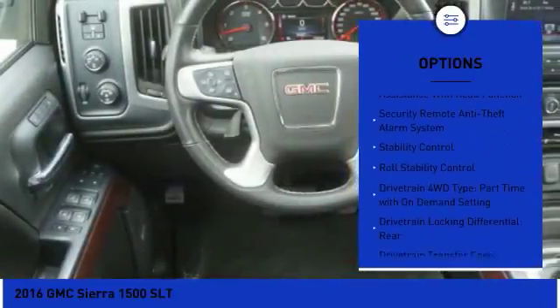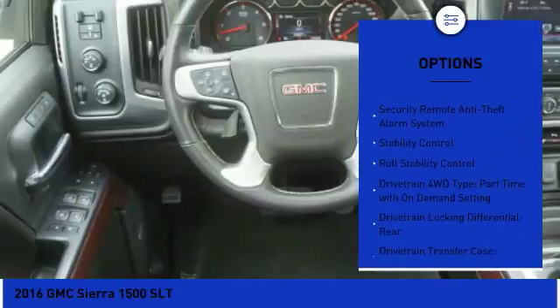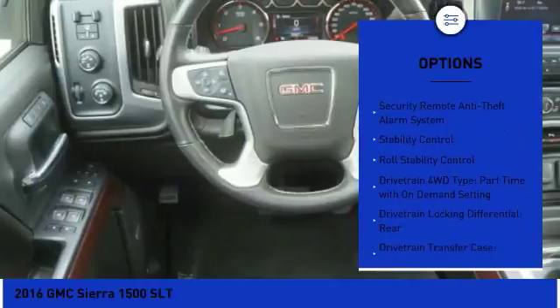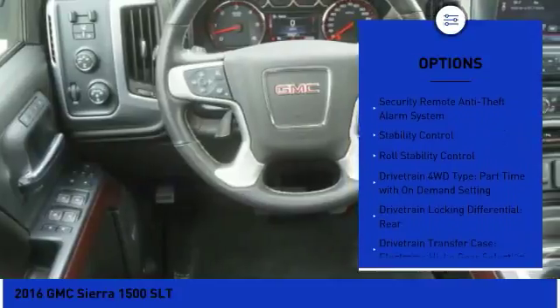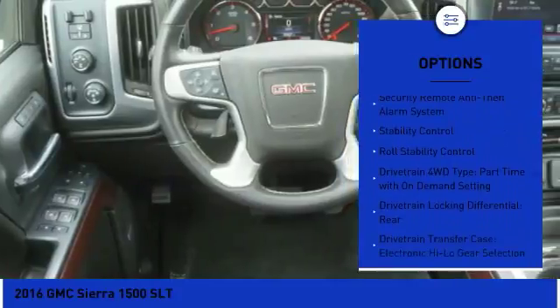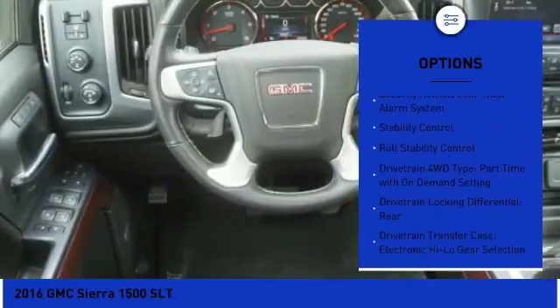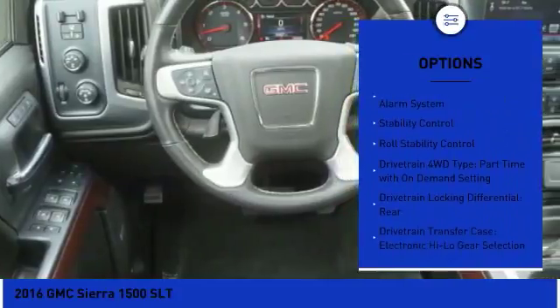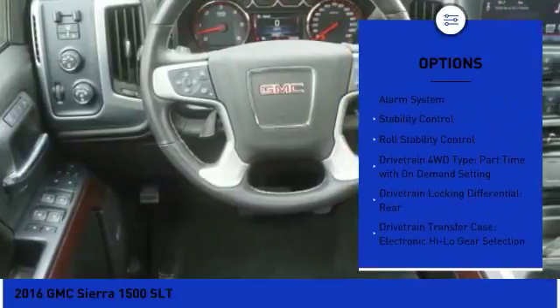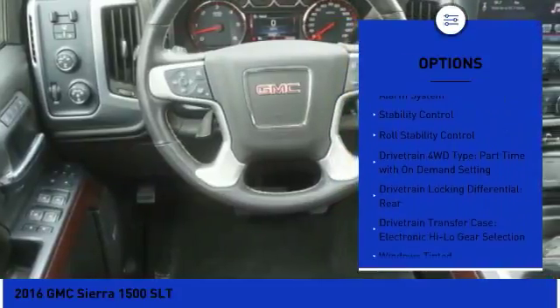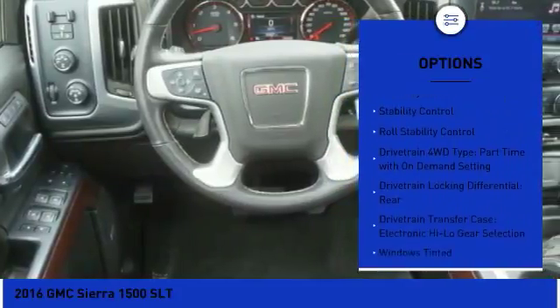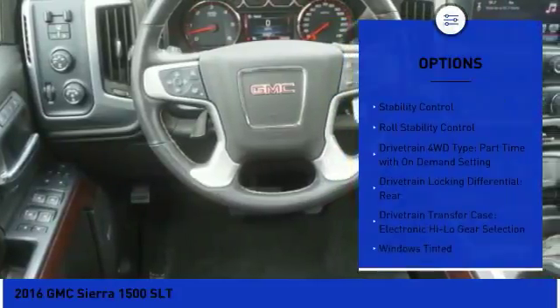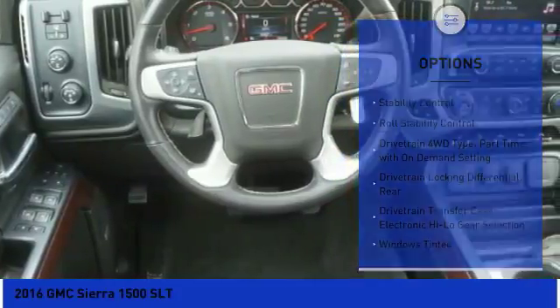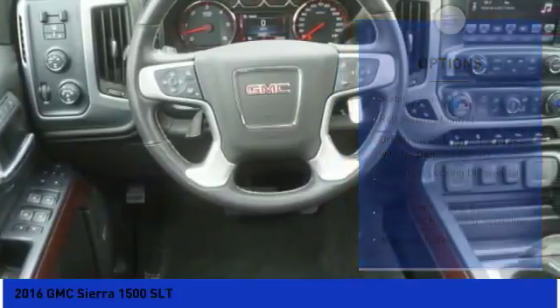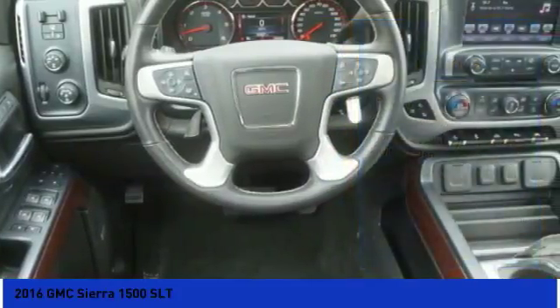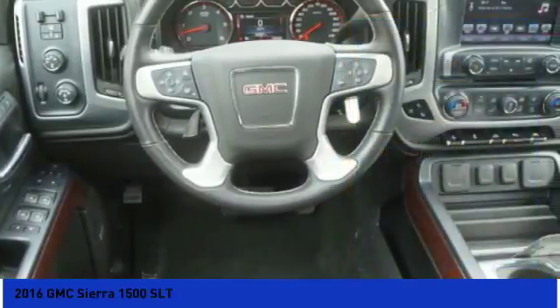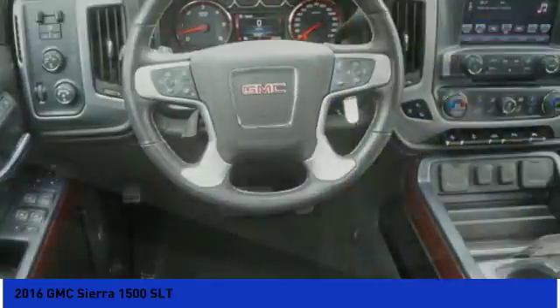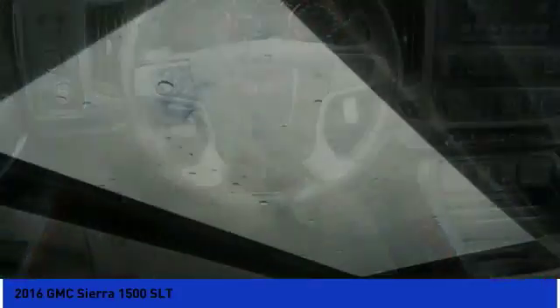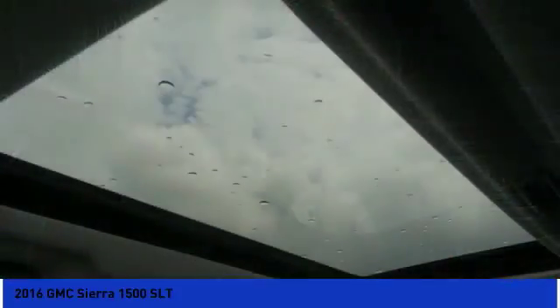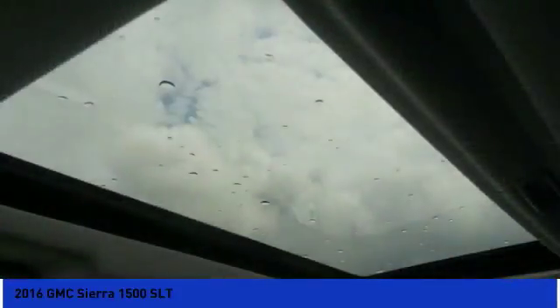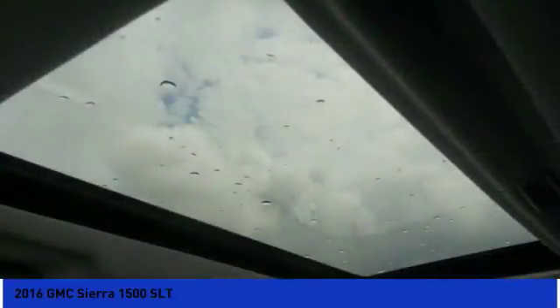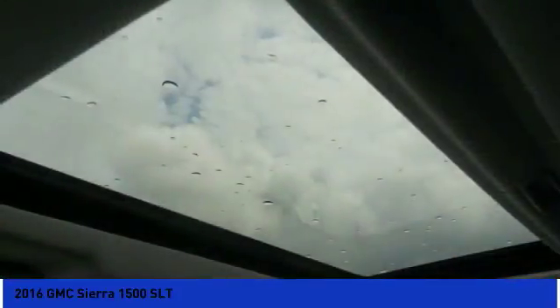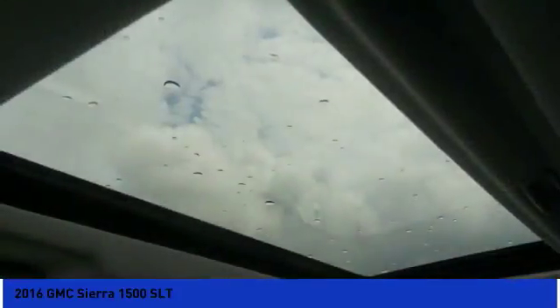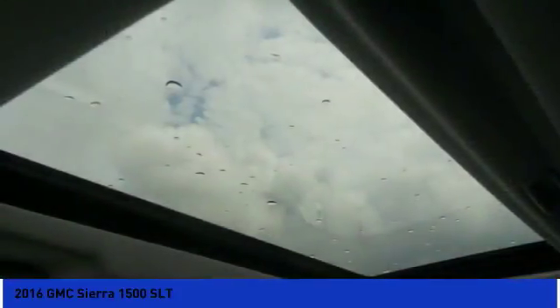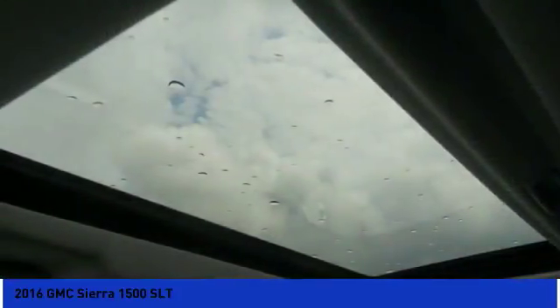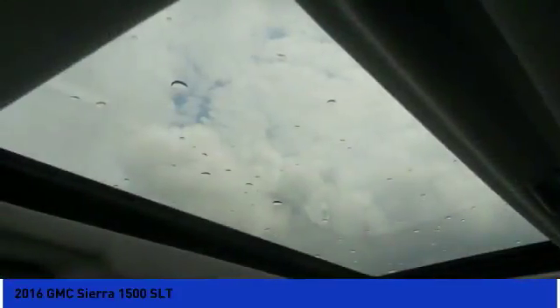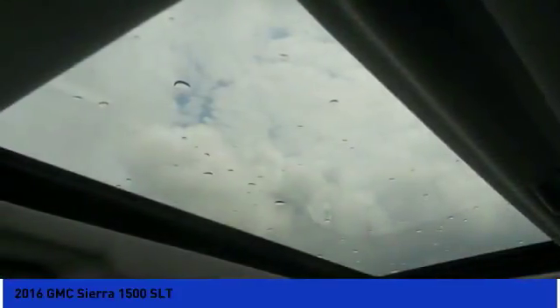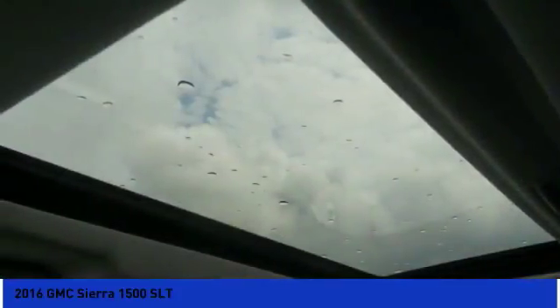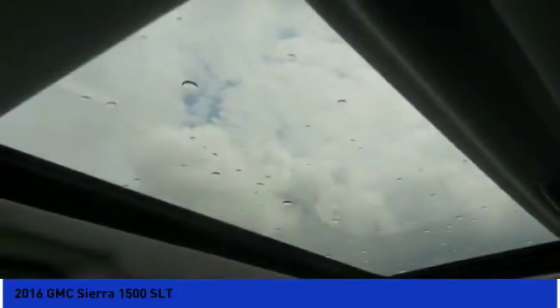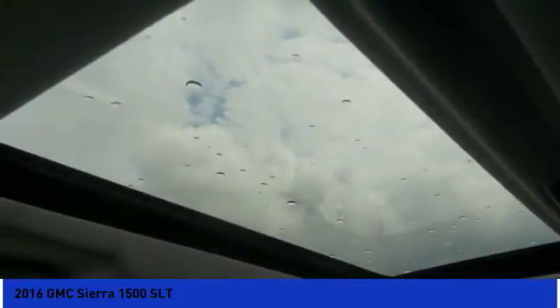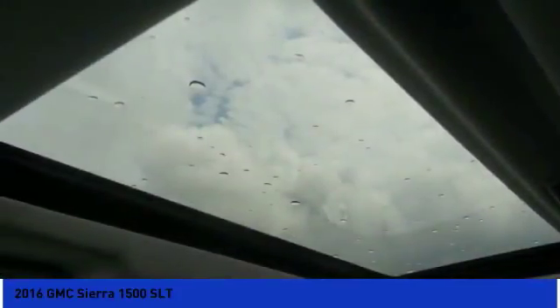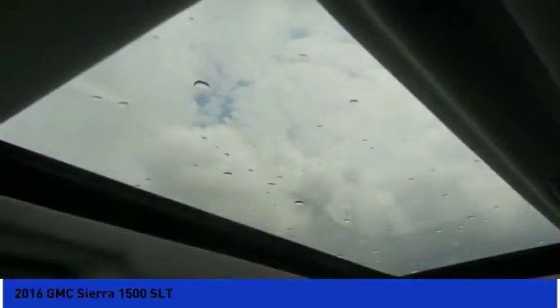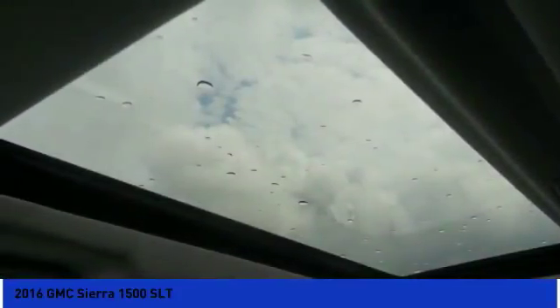Clock, power brakes, child safety locks, and electronic brake force distribution.